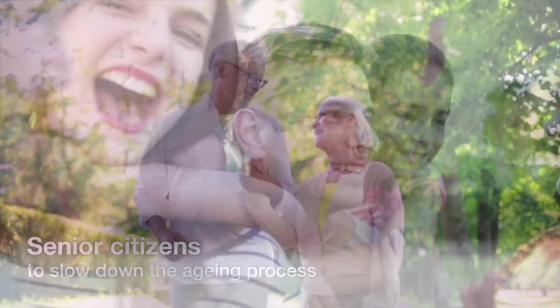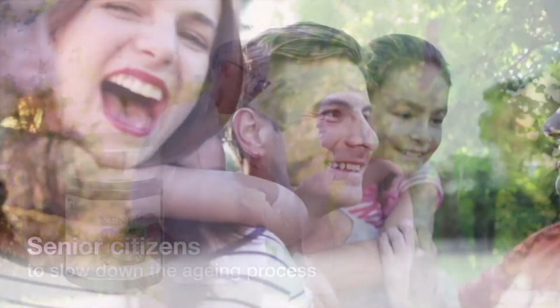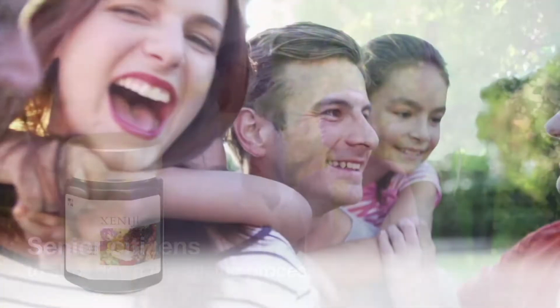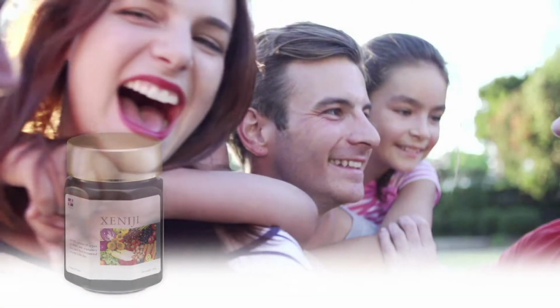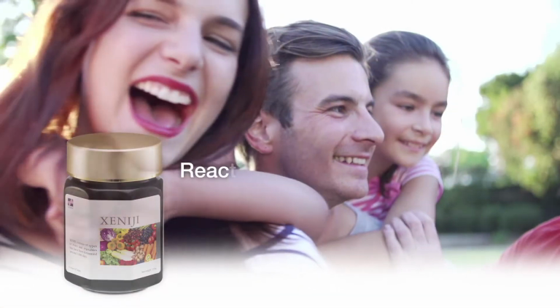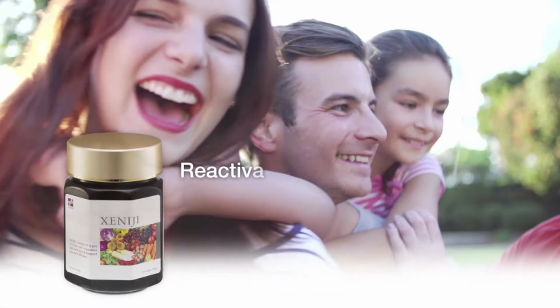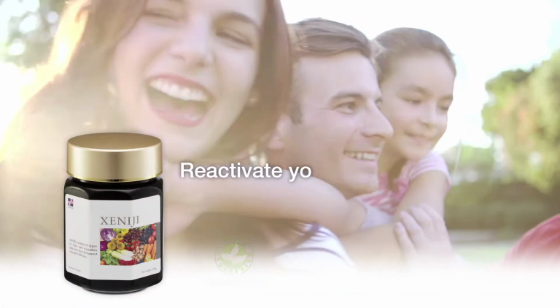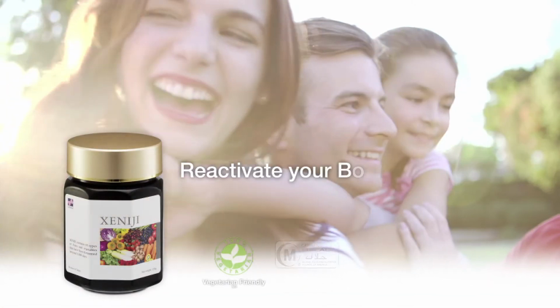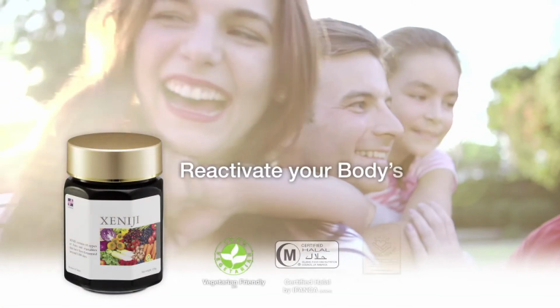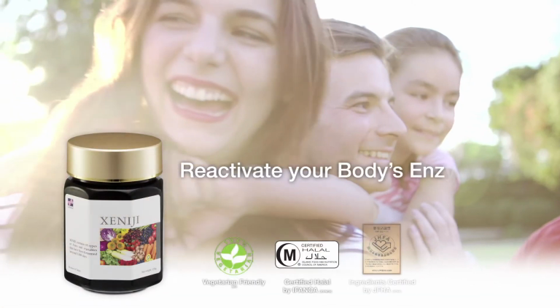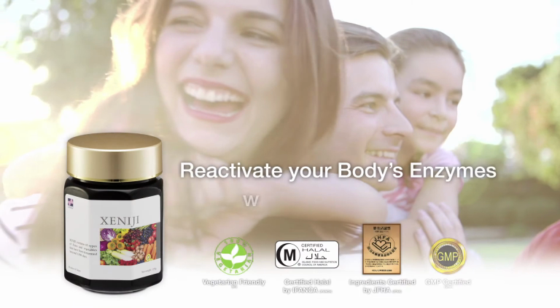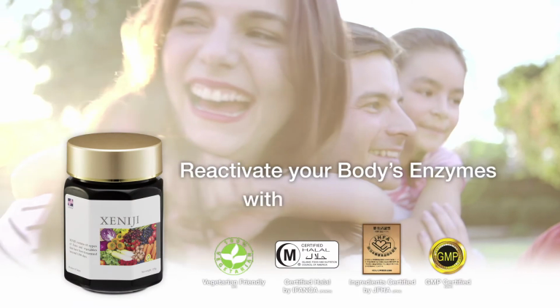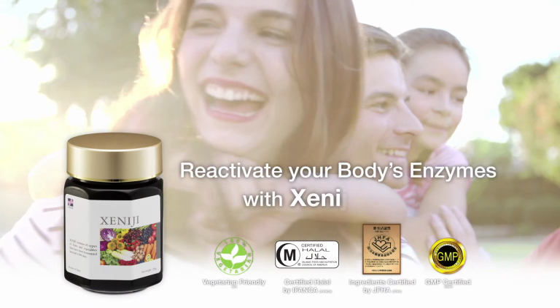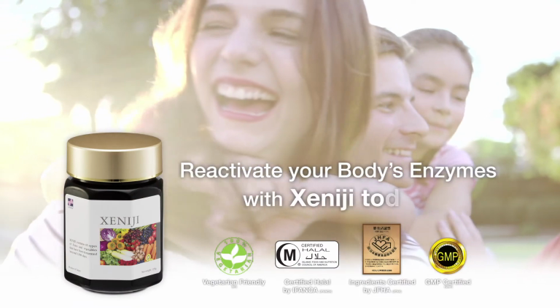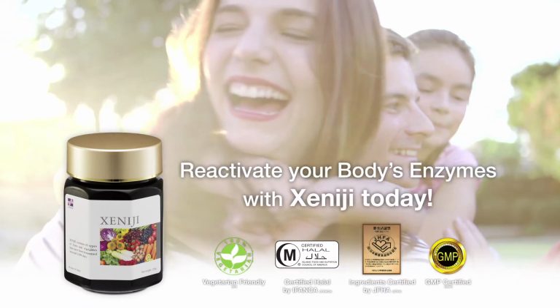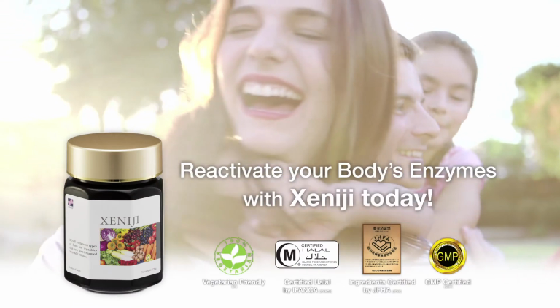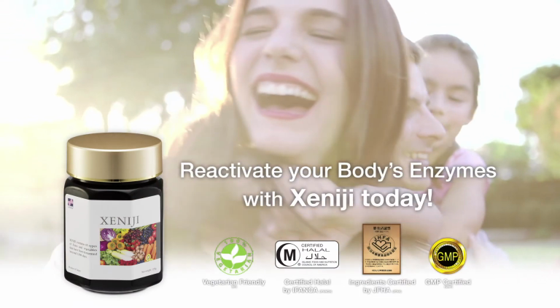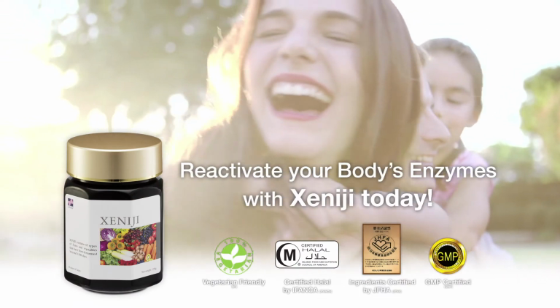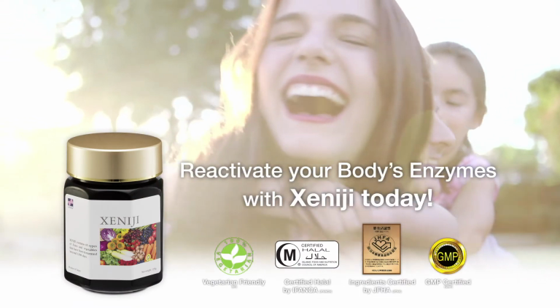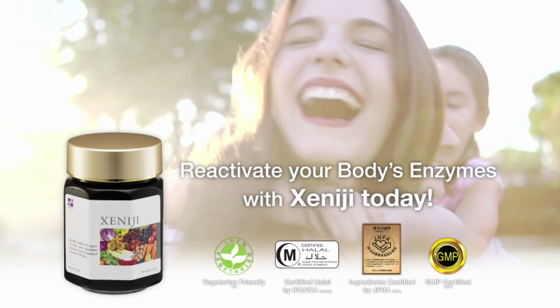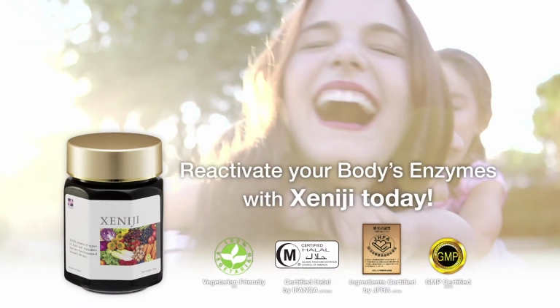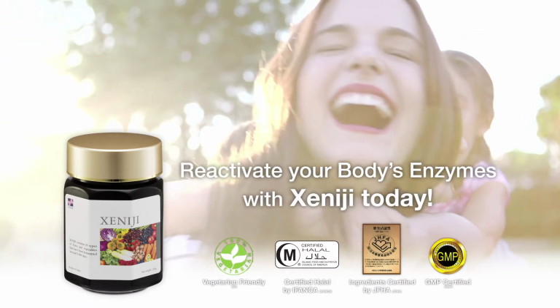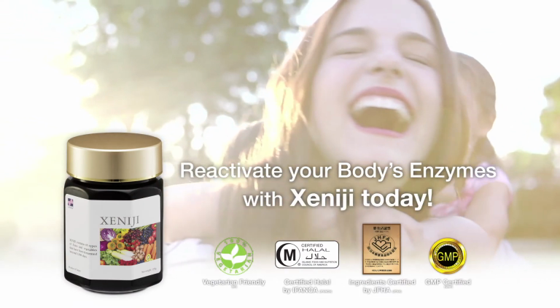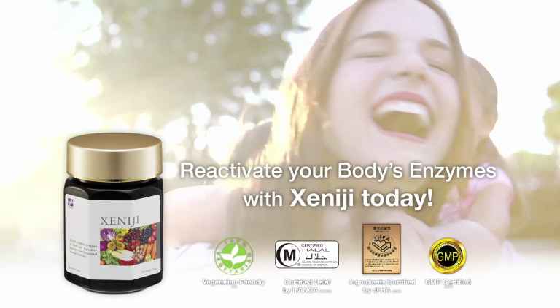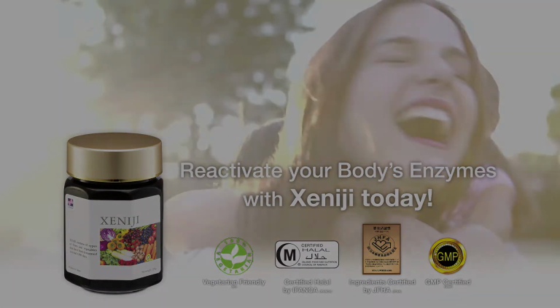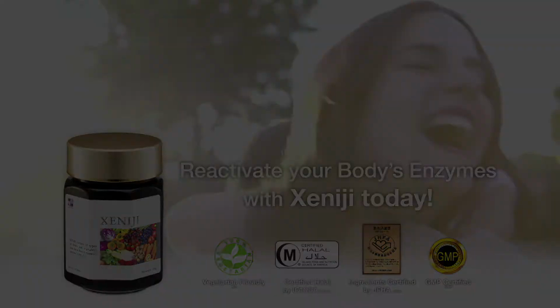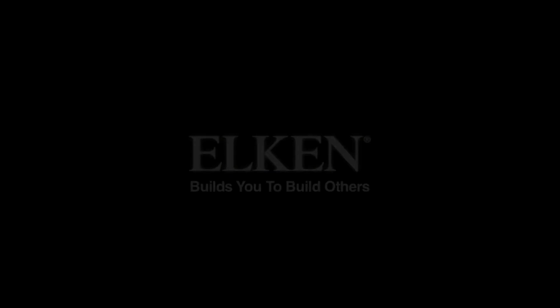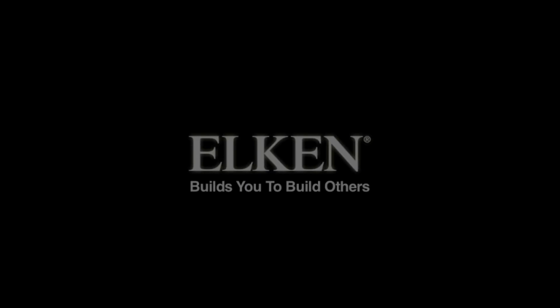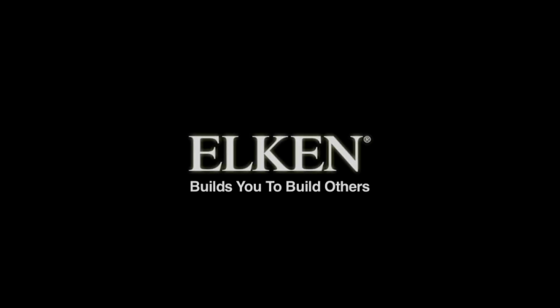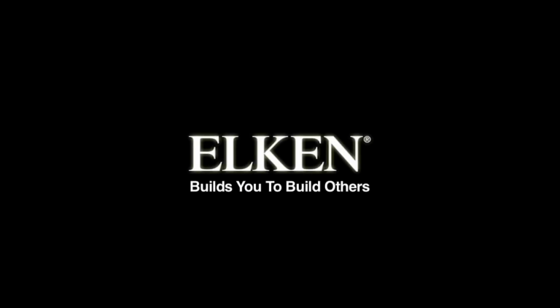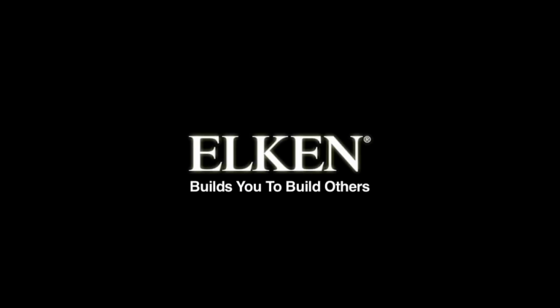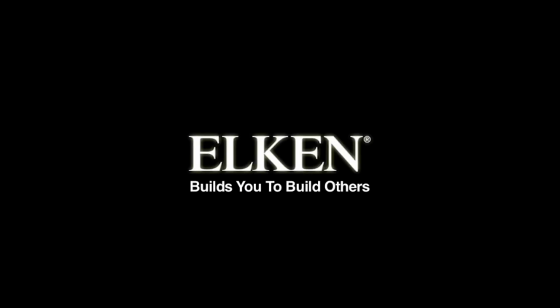Reactivate your body's enzymes with Xenogy today!